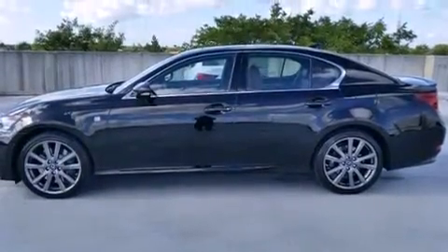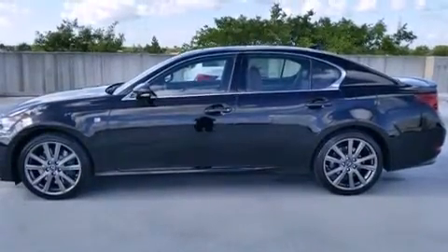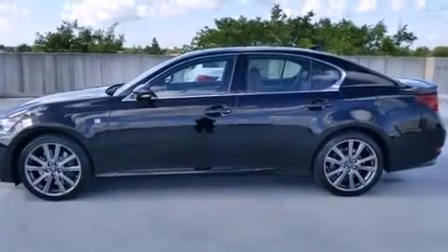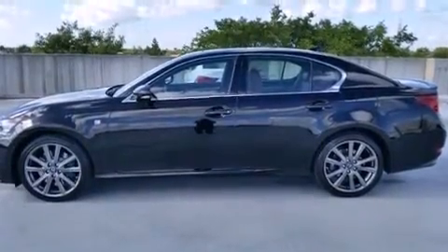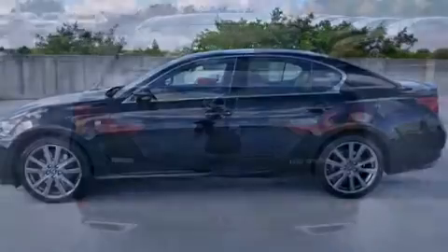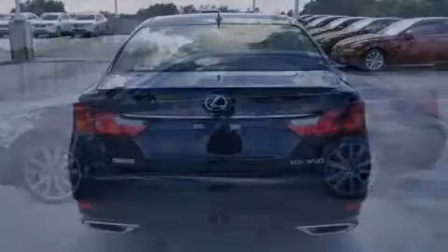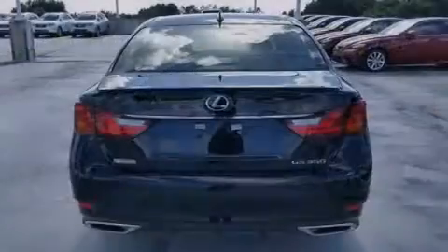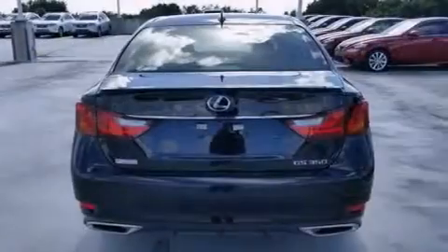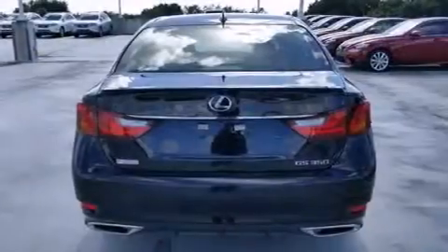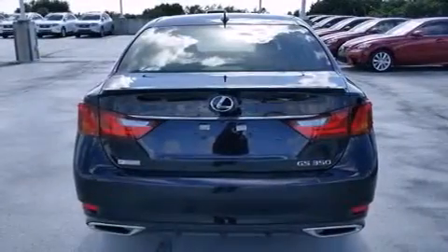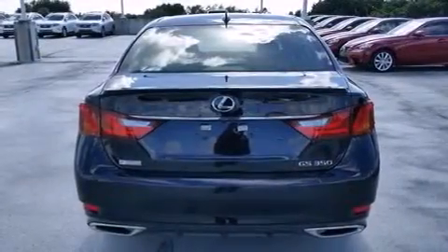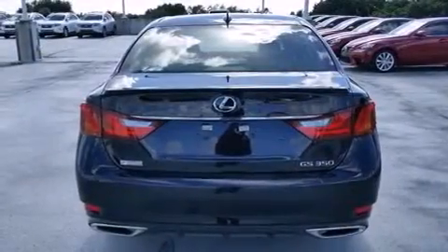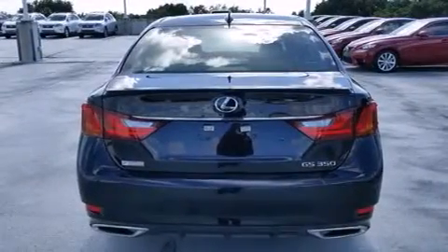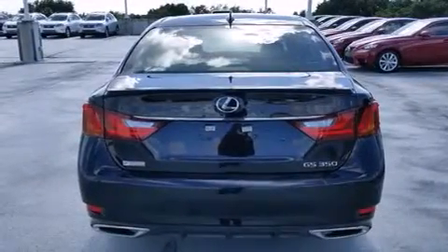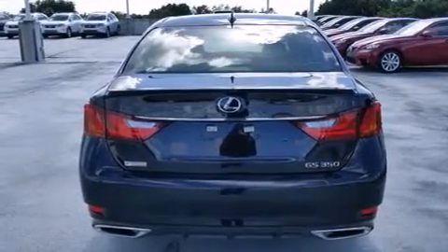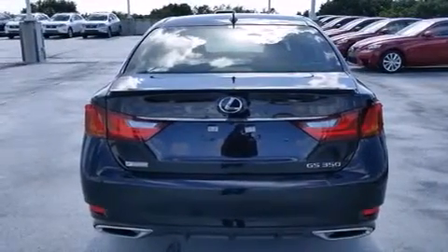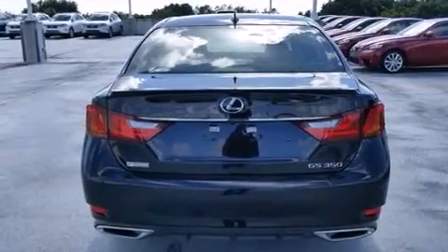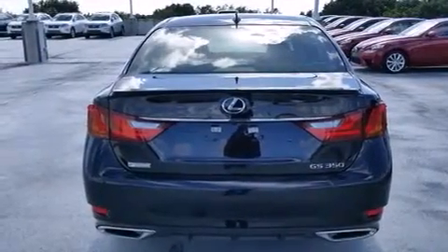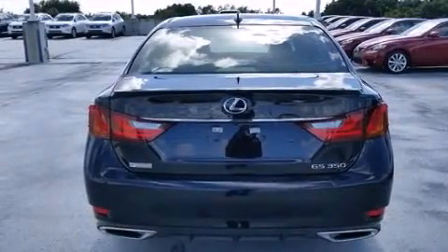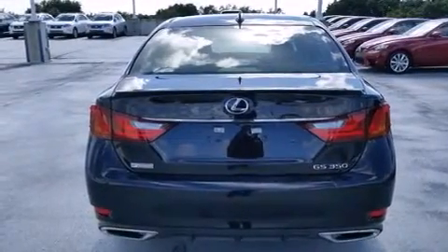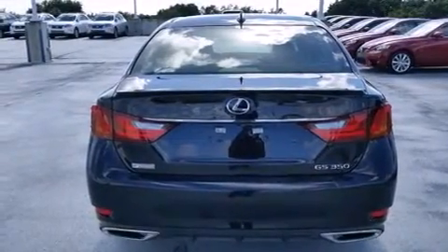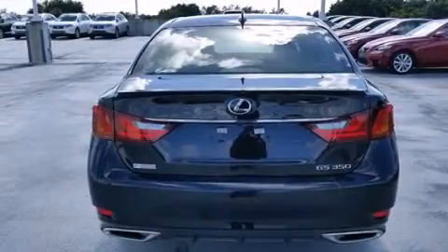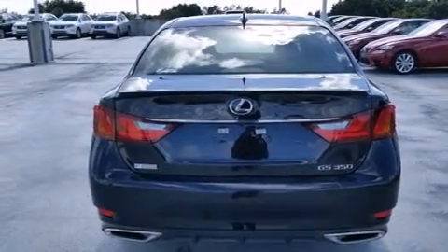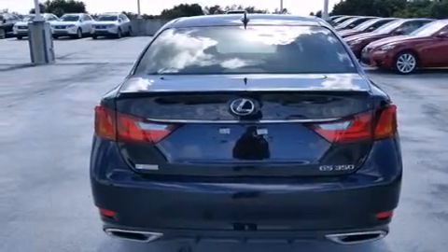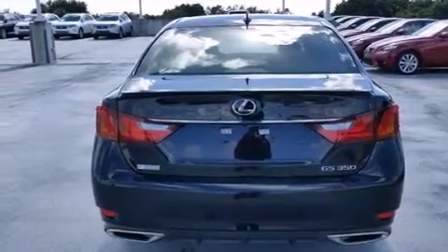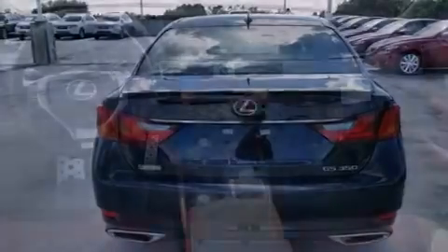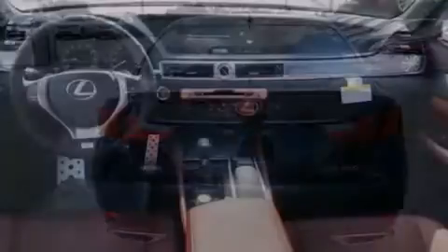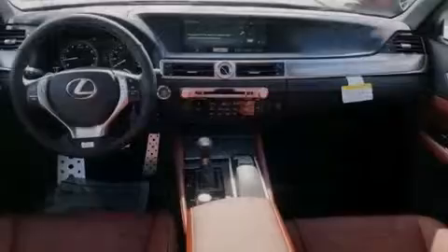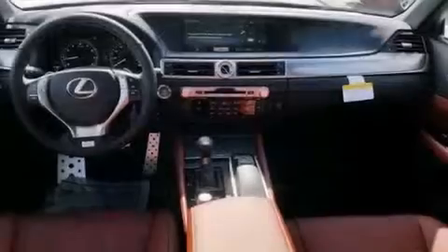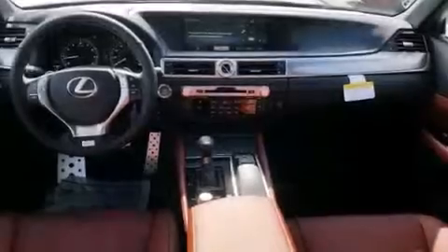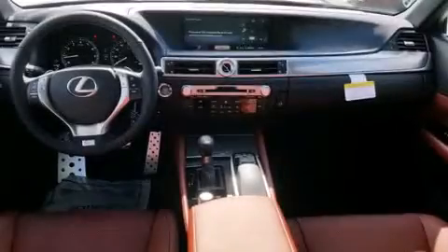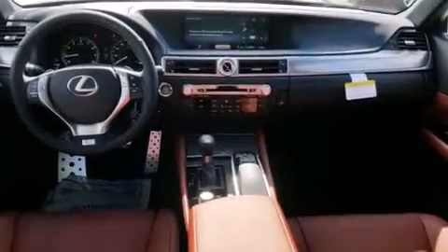Traction control, an anti-lock braking system, and a sunroof enables you to fill the cabin with fresh air at the push of a button.